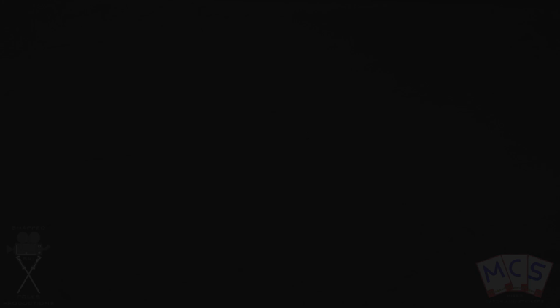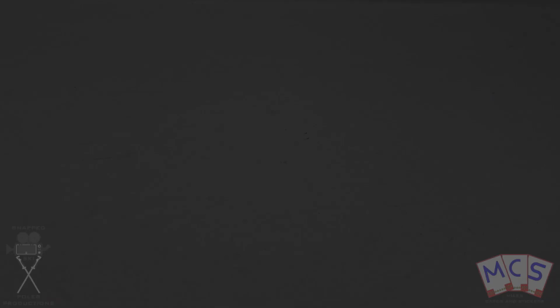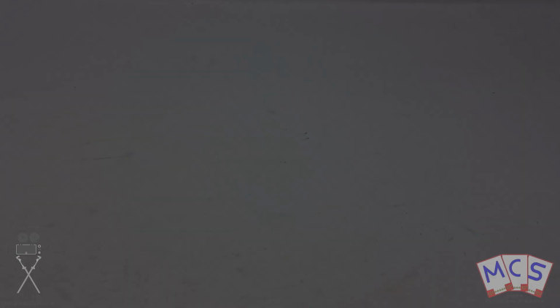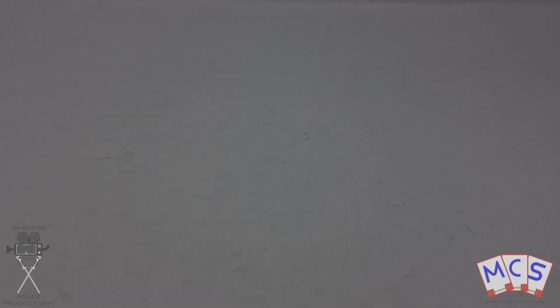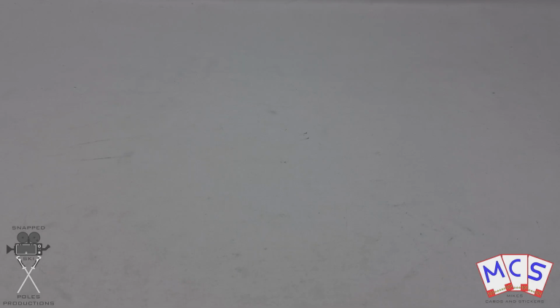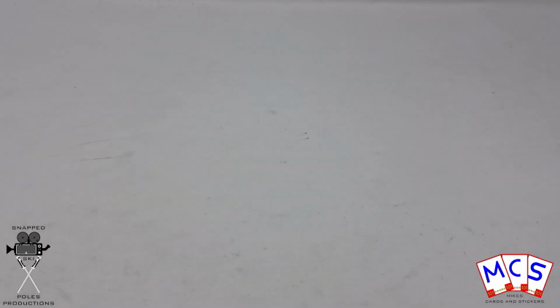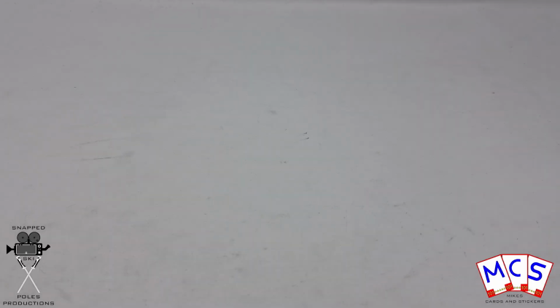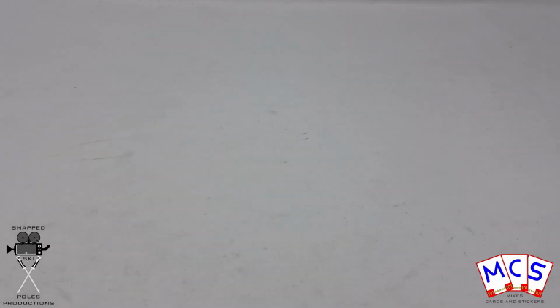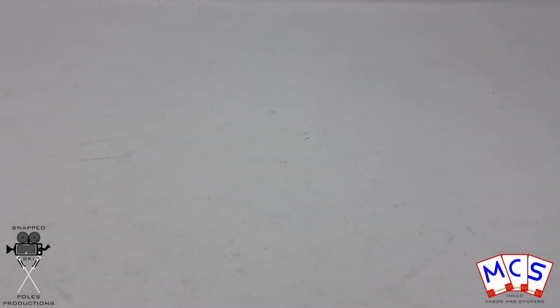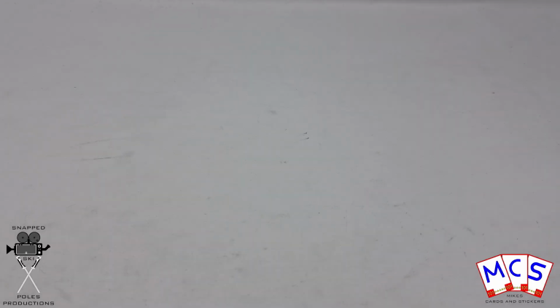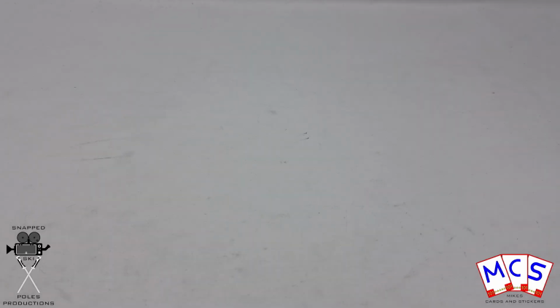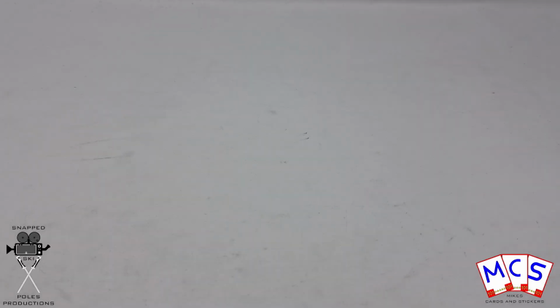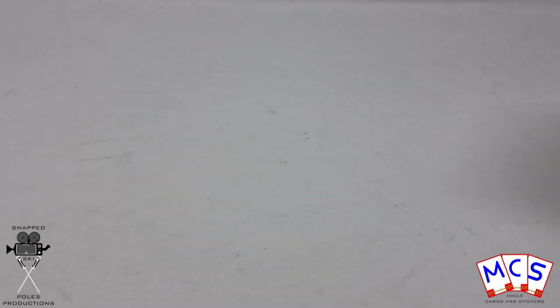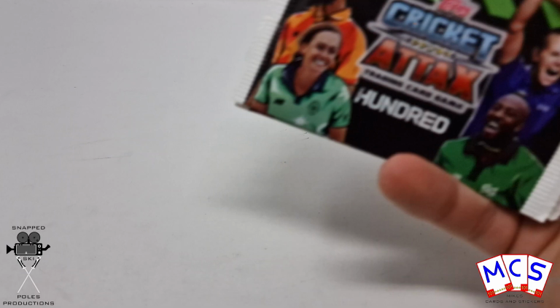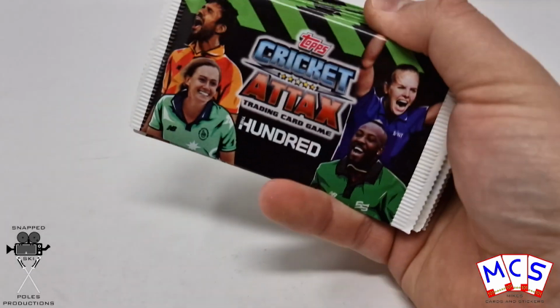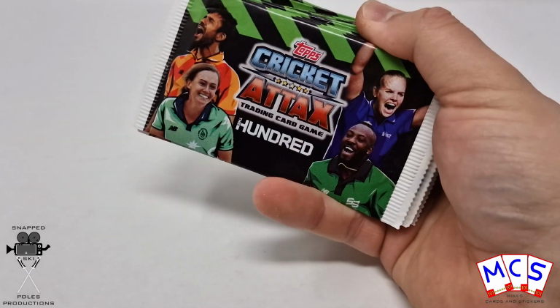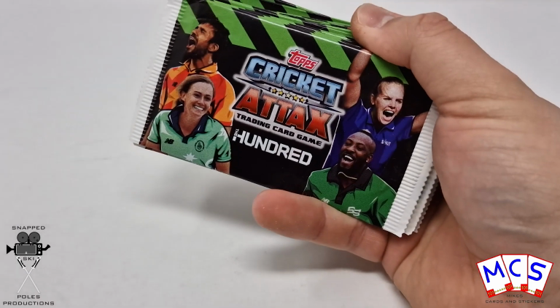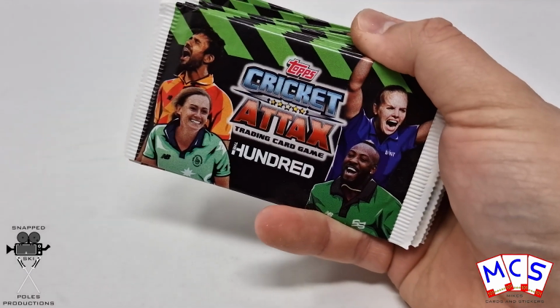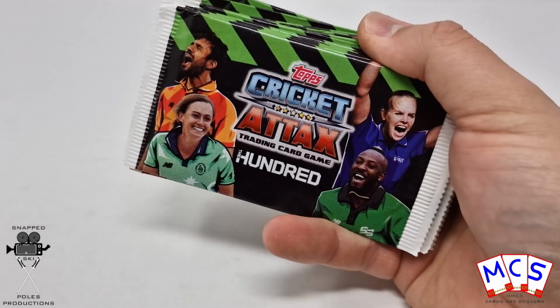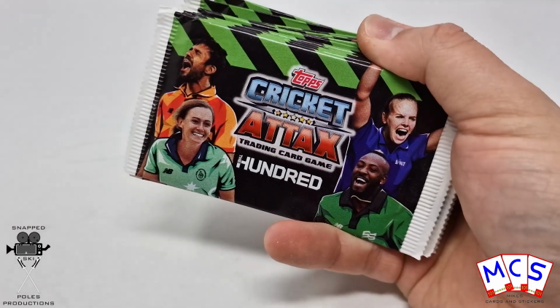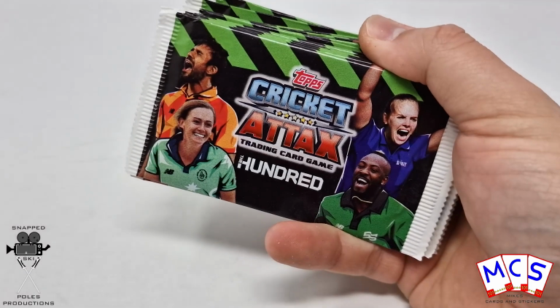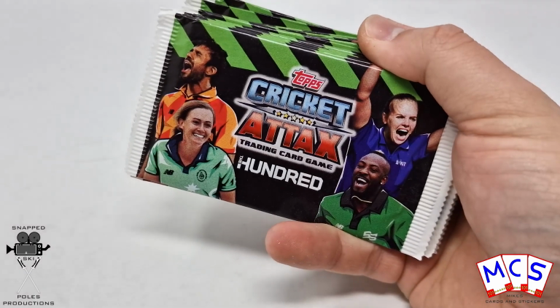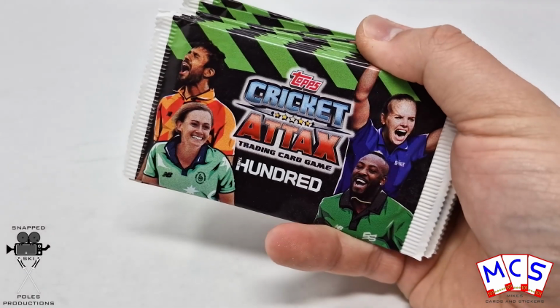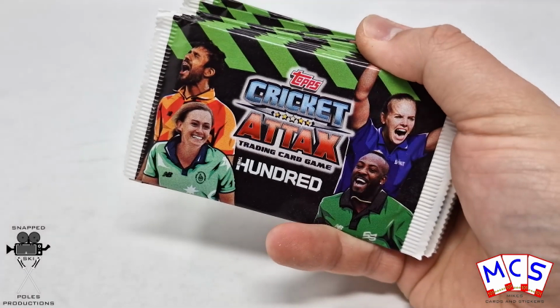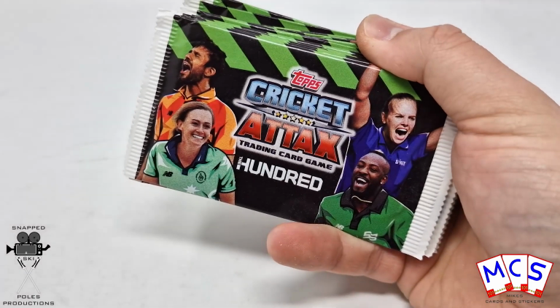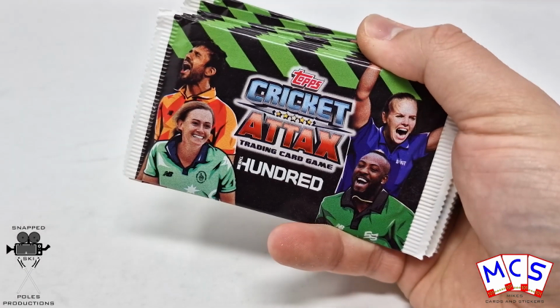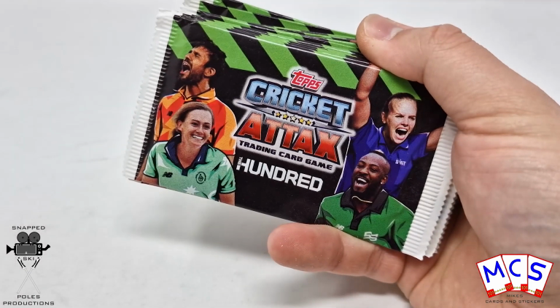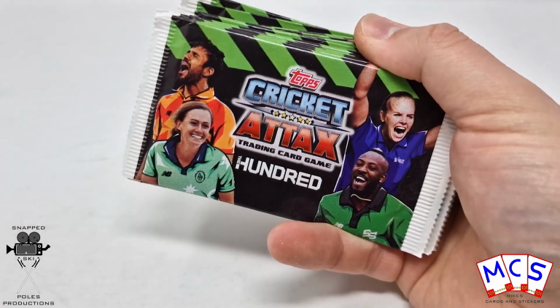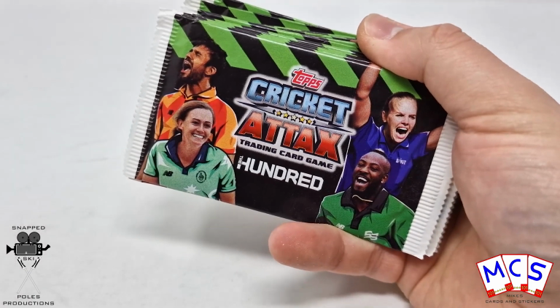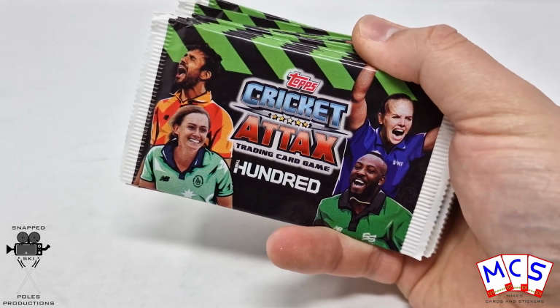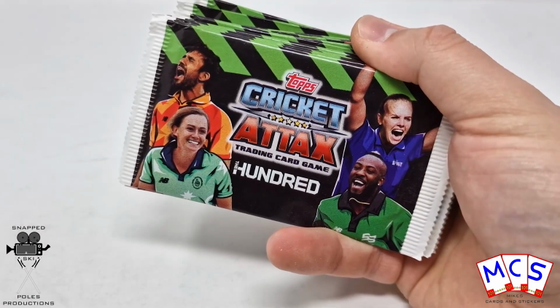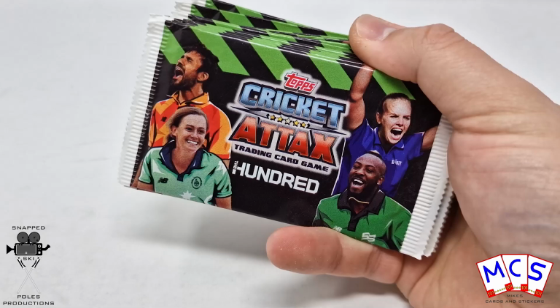What's up guys, it's Mike here from Mike's Cards and Stickers, and today we're going to be opening up 15 packs of the Cricket Attacks for the 100.